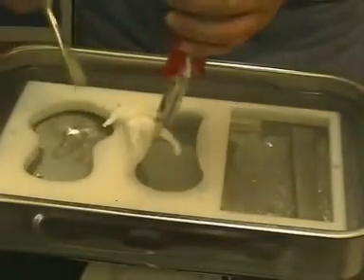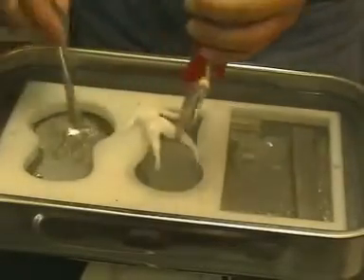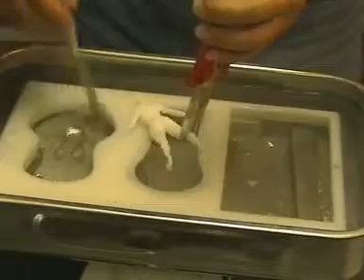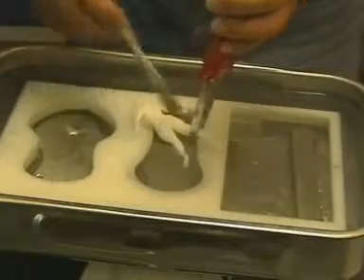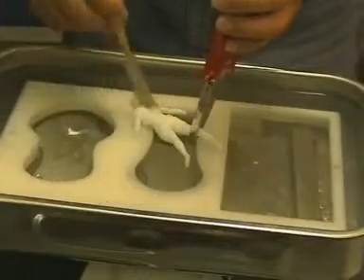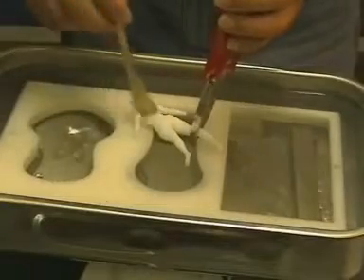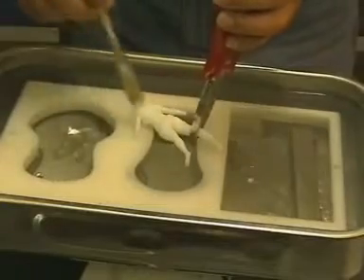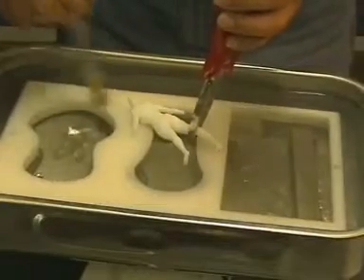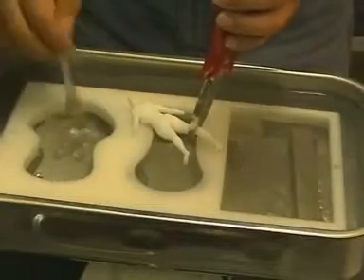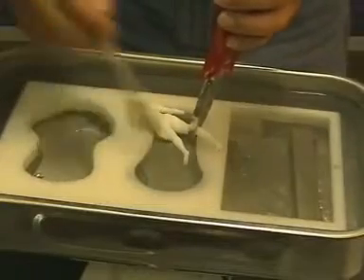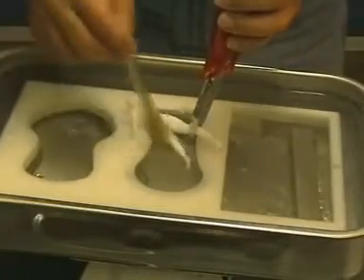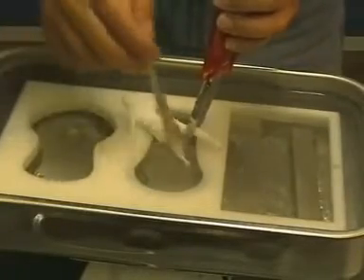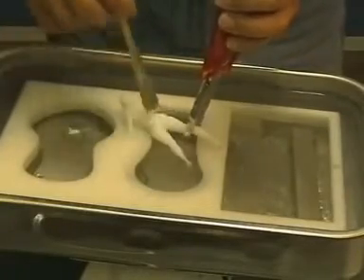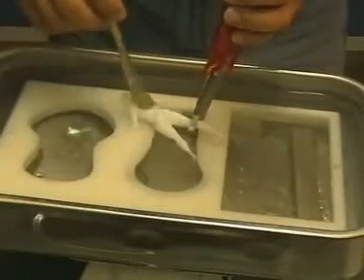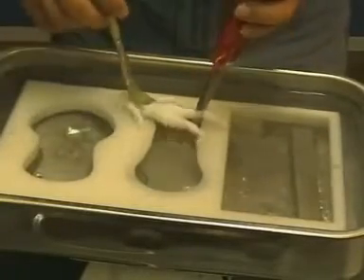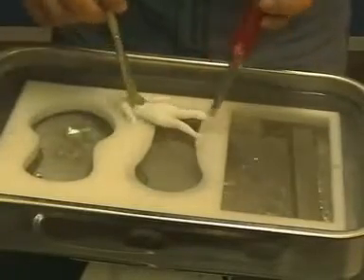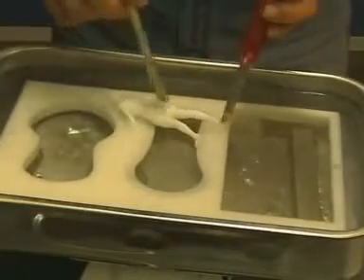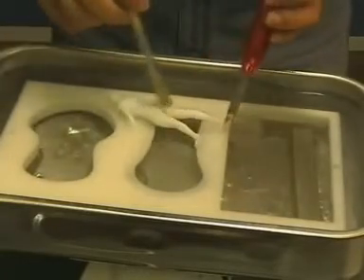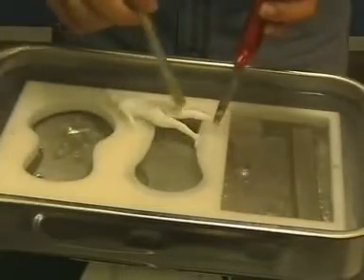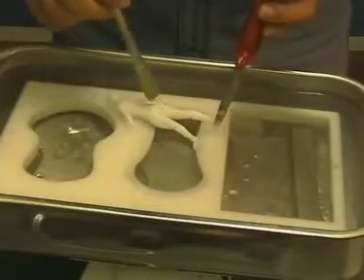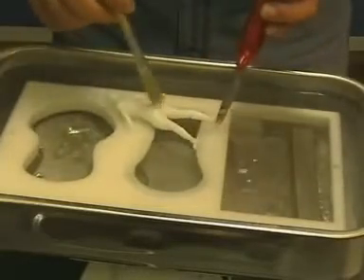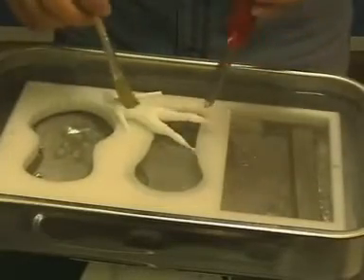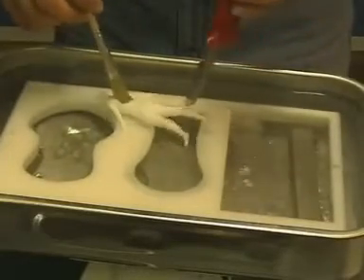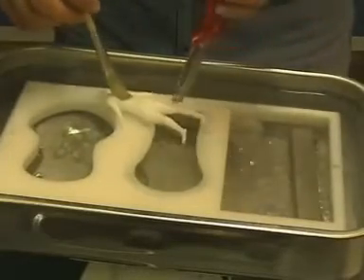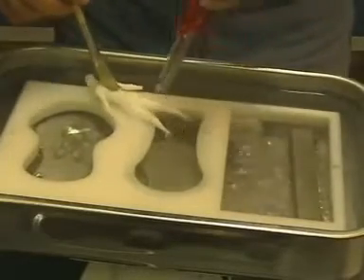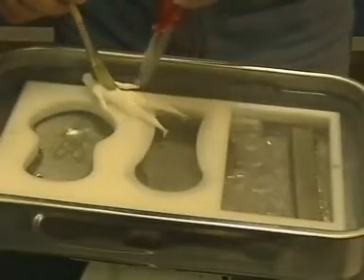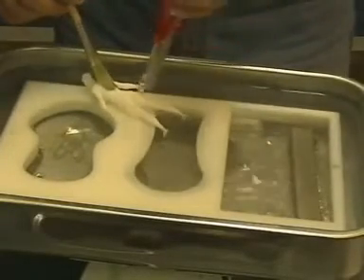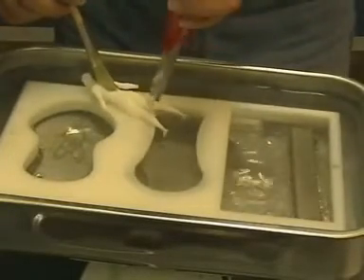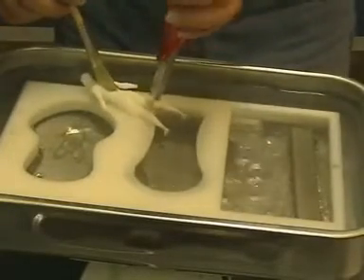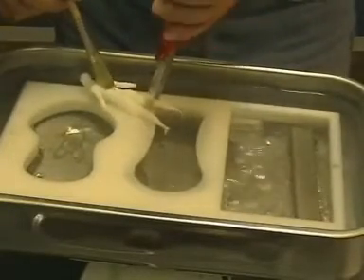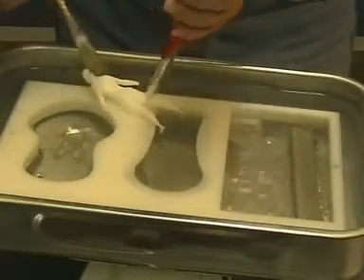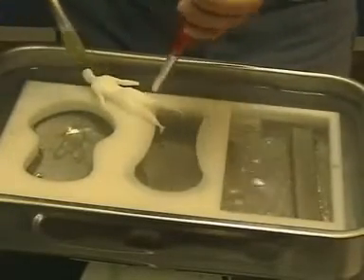The last workpiece is a doll. This is a very complicated part, milled from all sides.